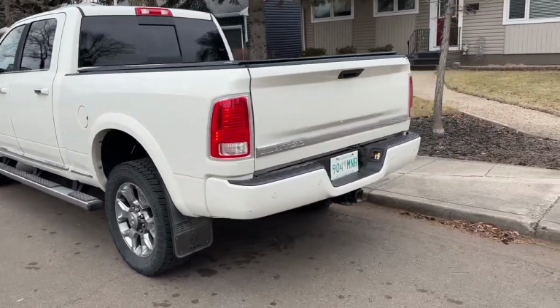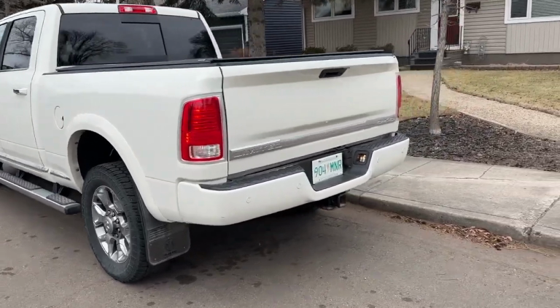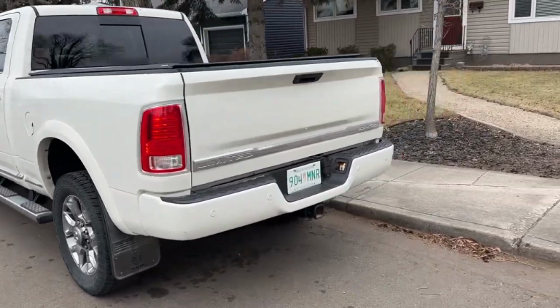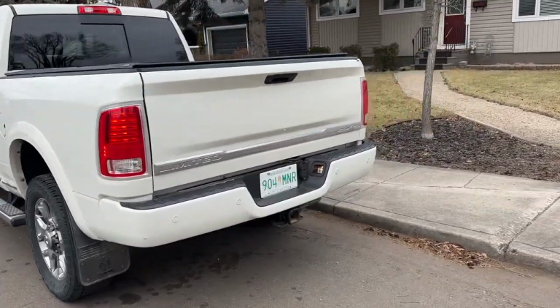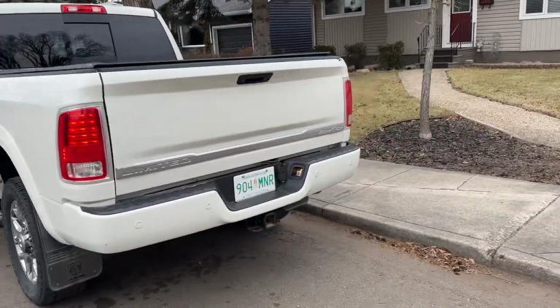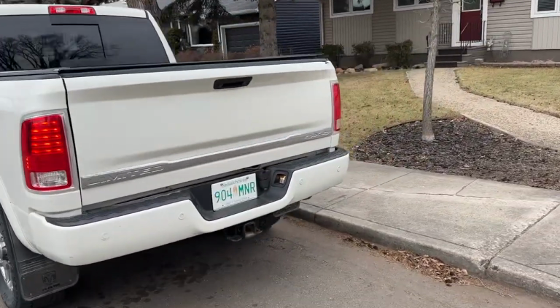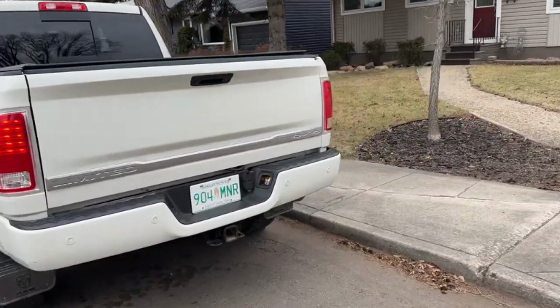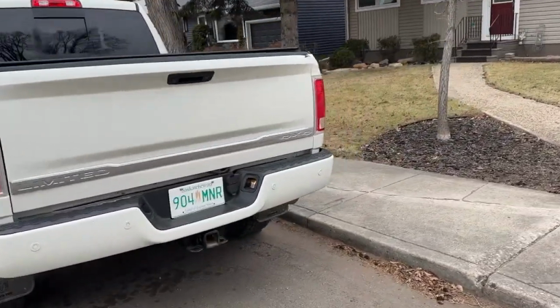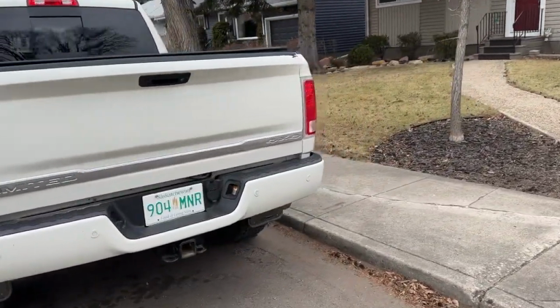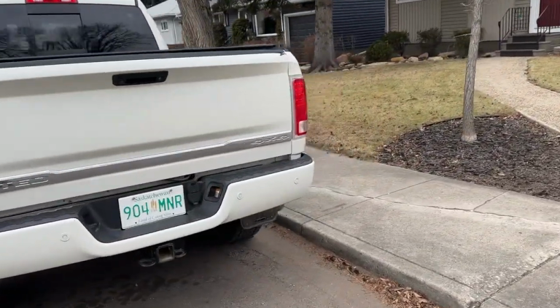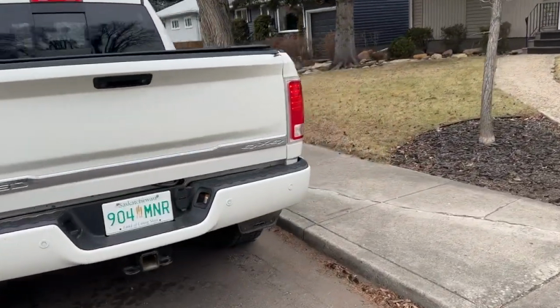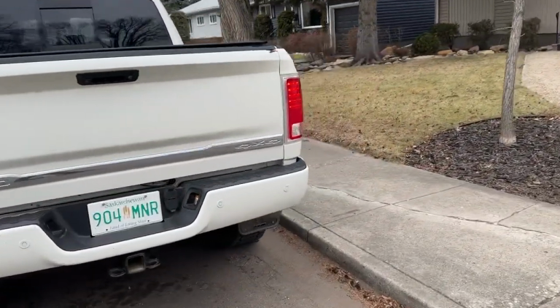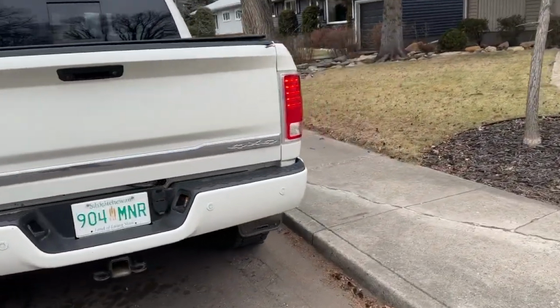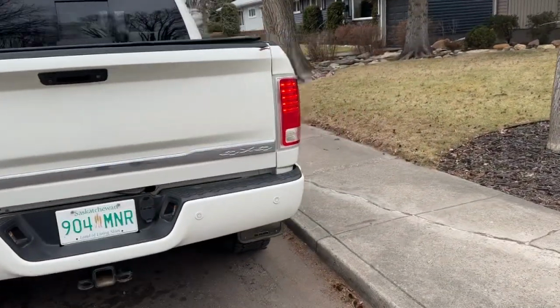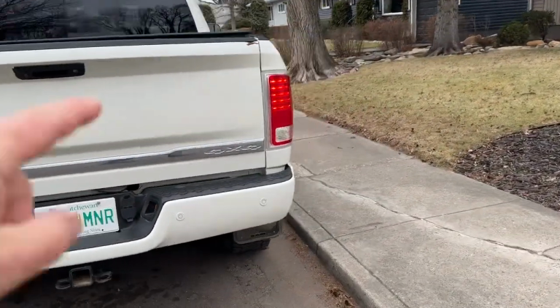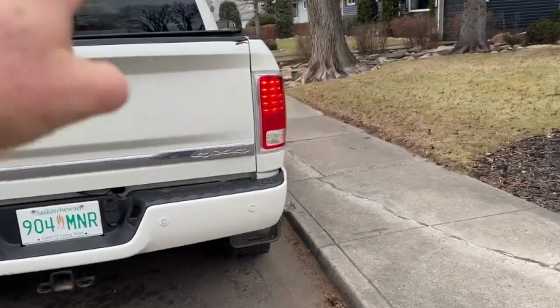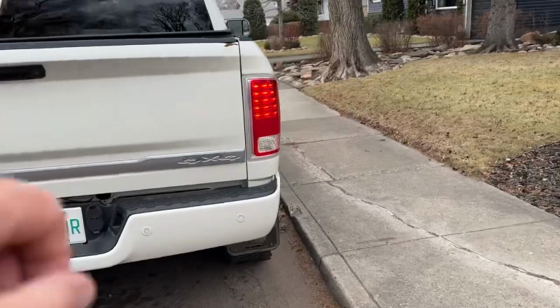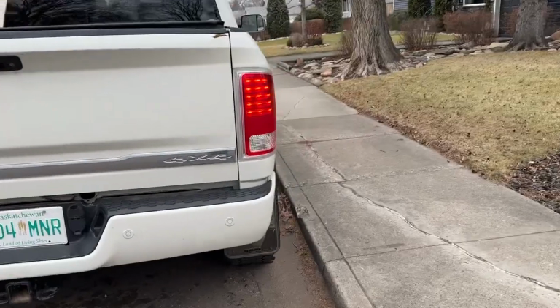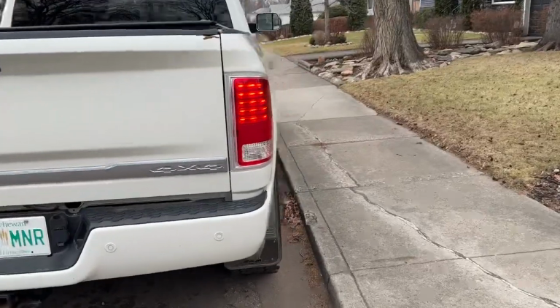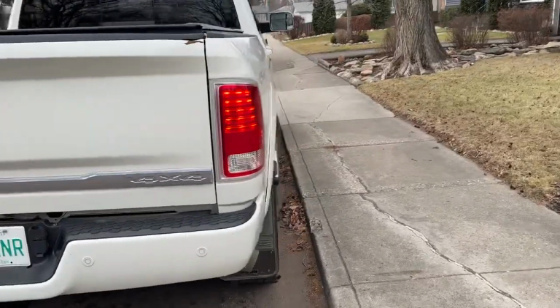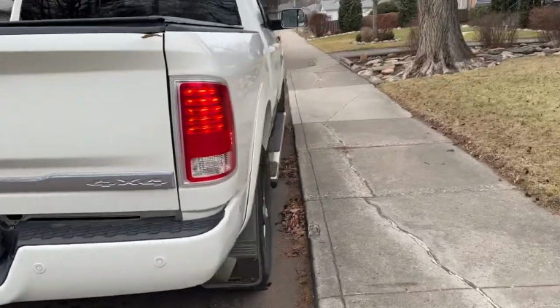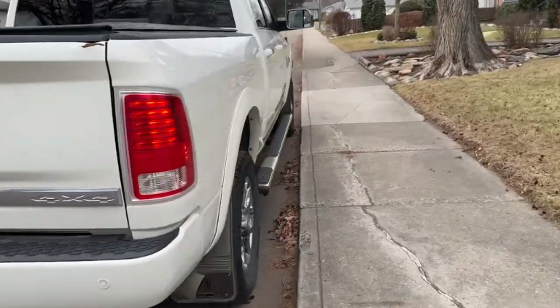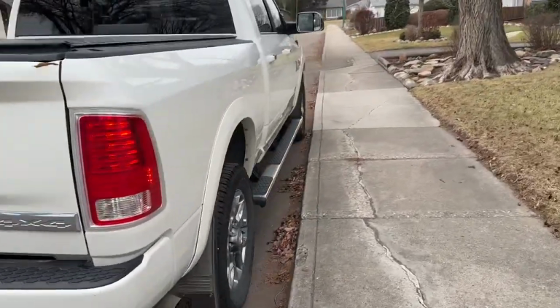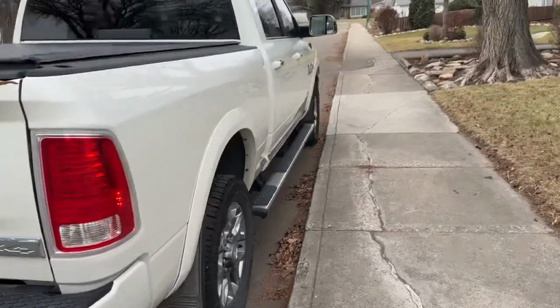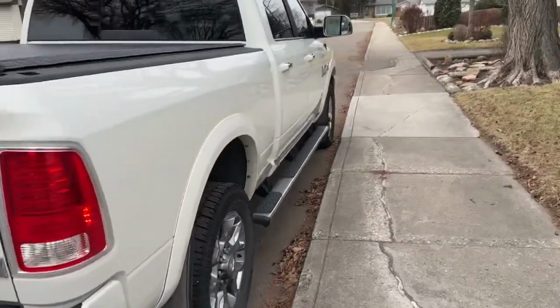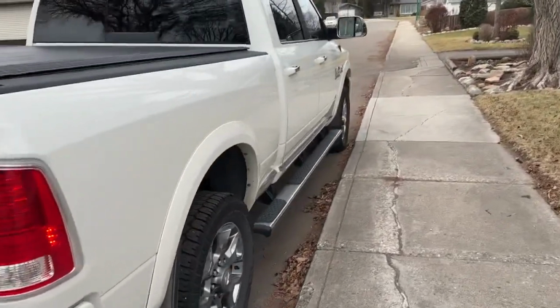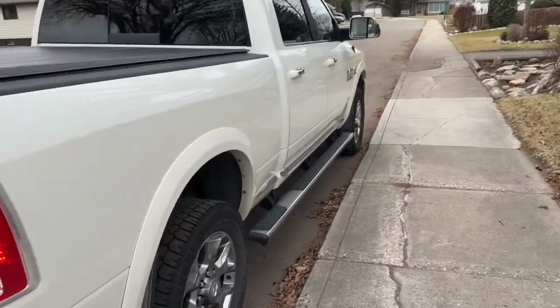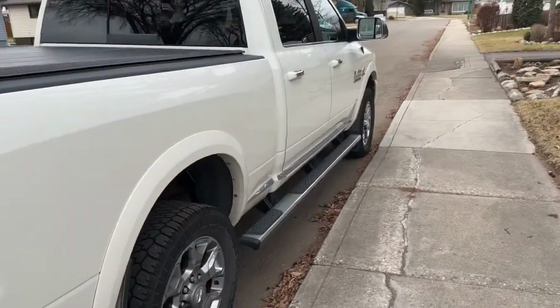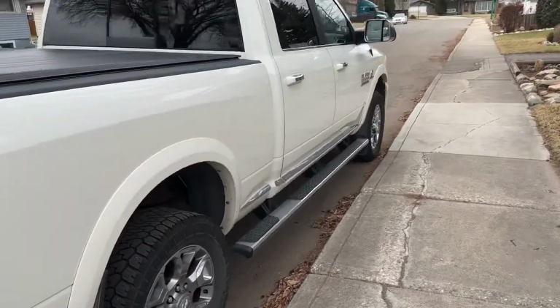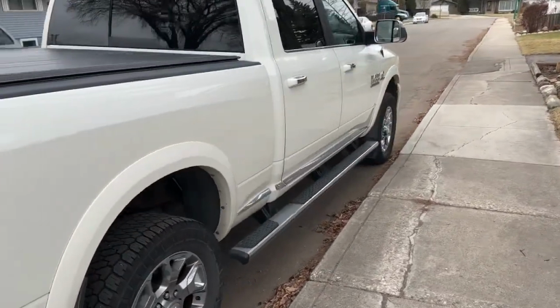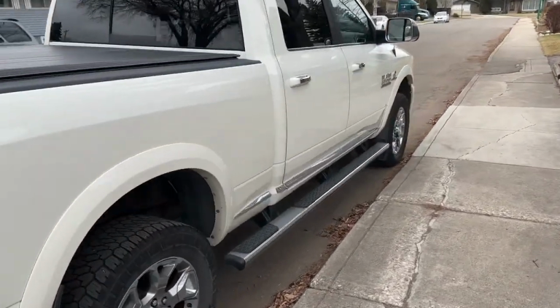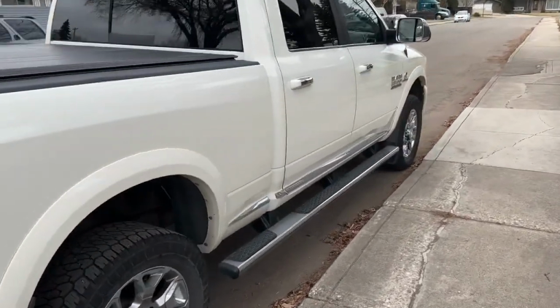Got one little nick on the end gate on this side — want to show that to you. Running boards.